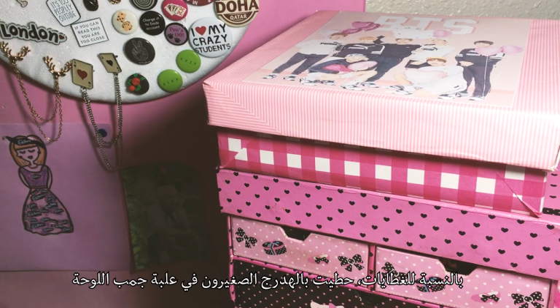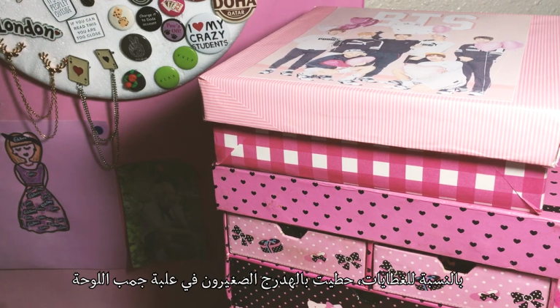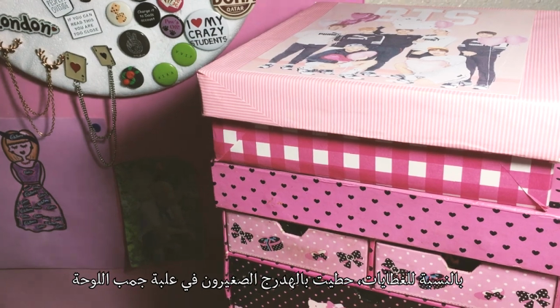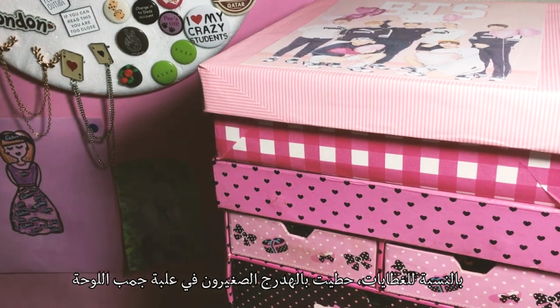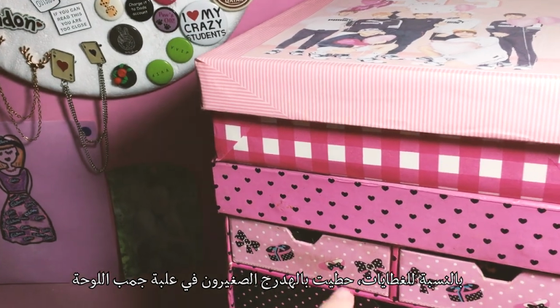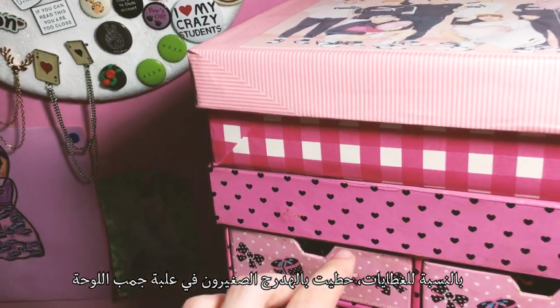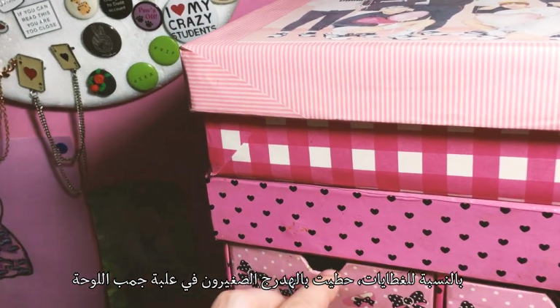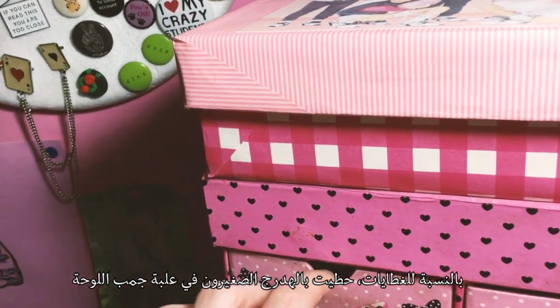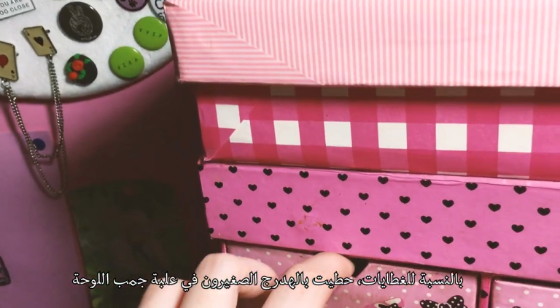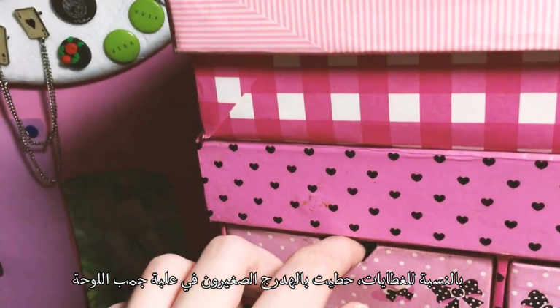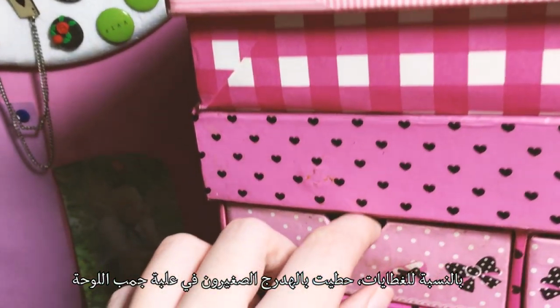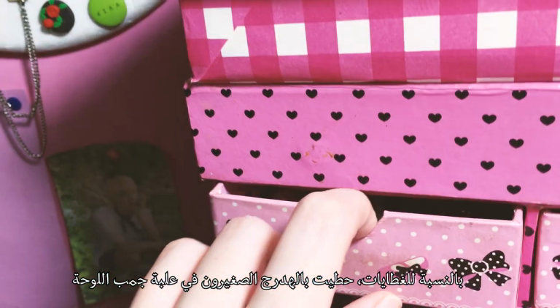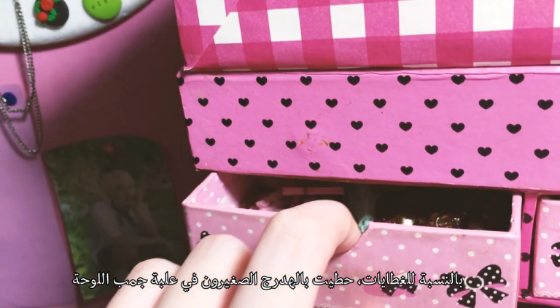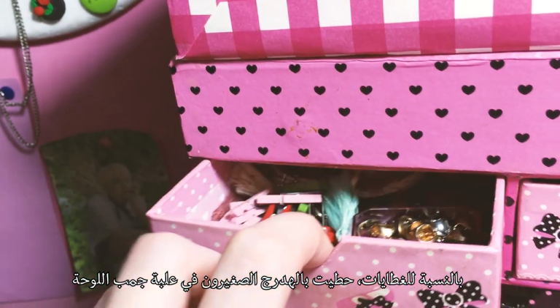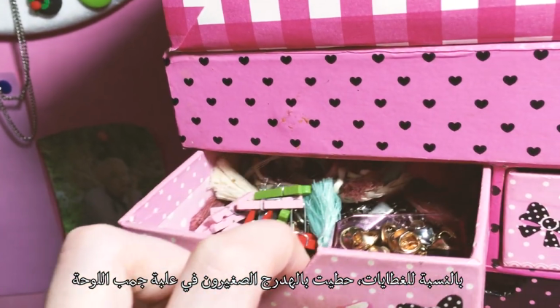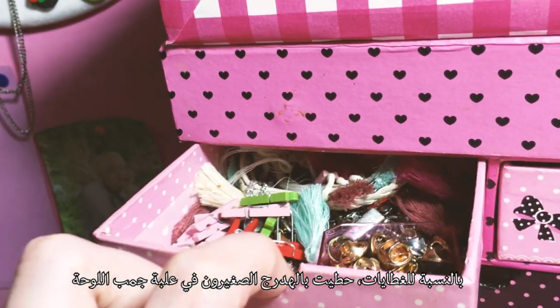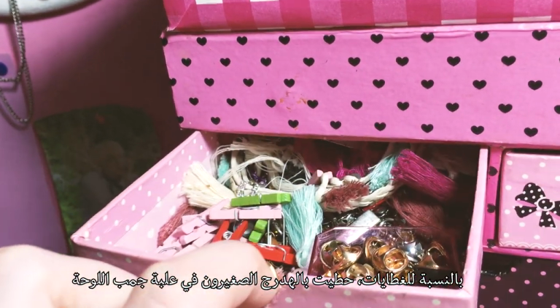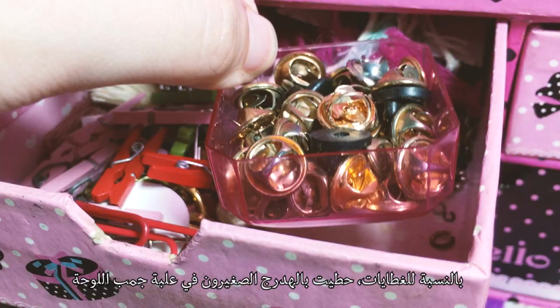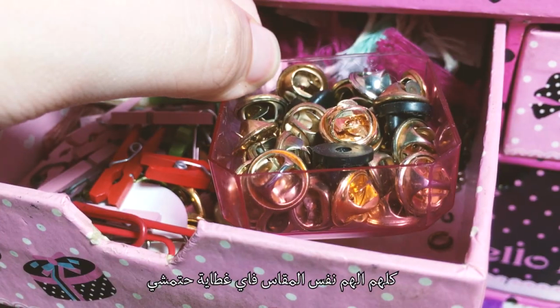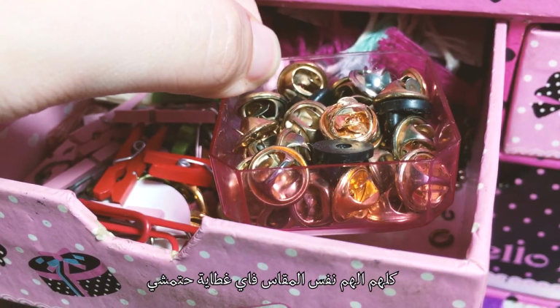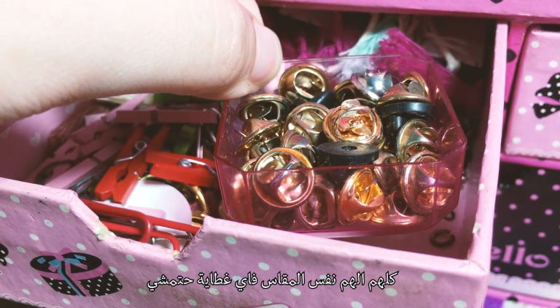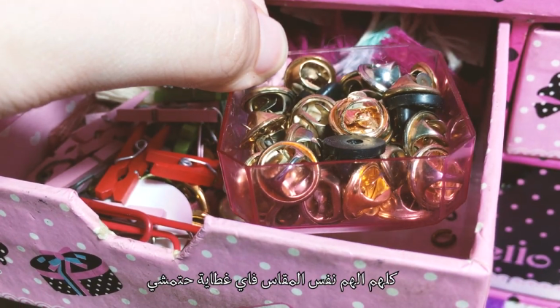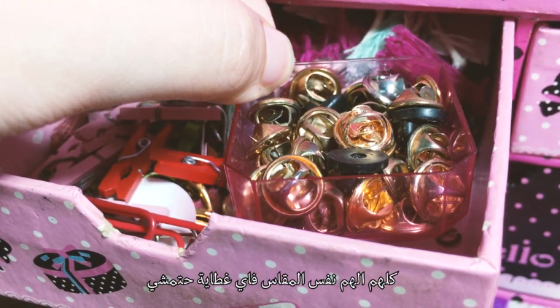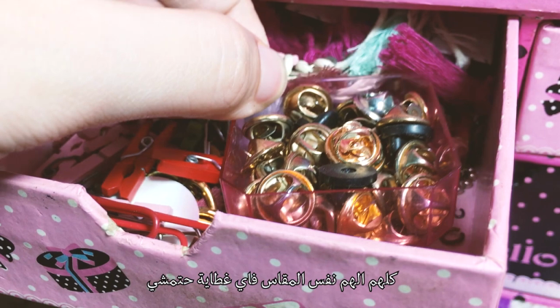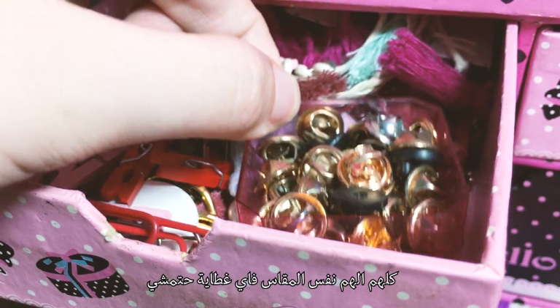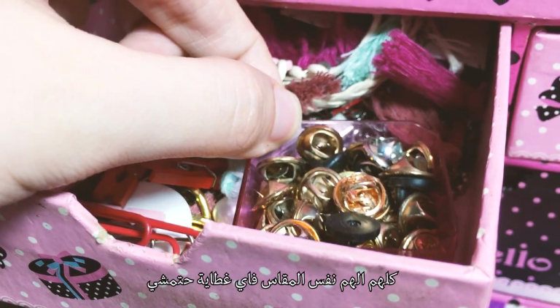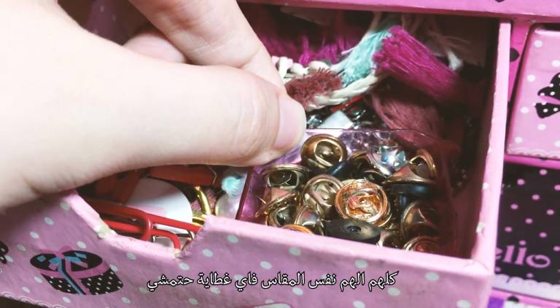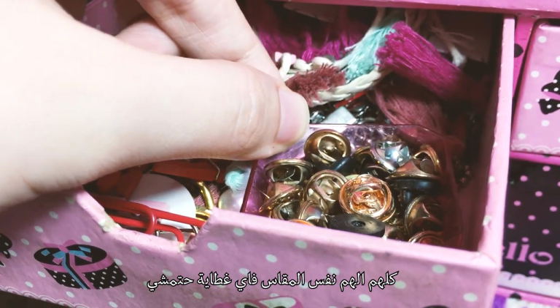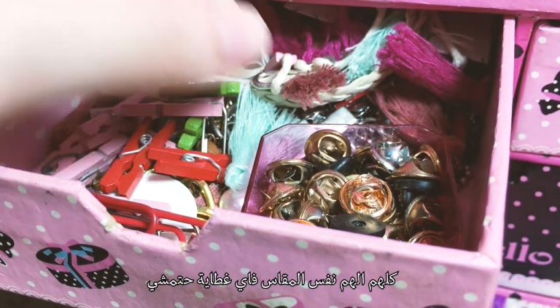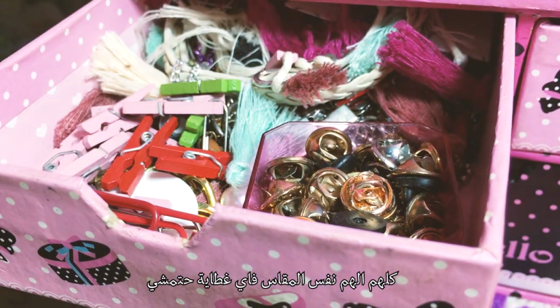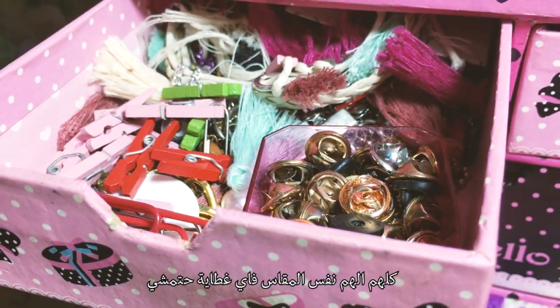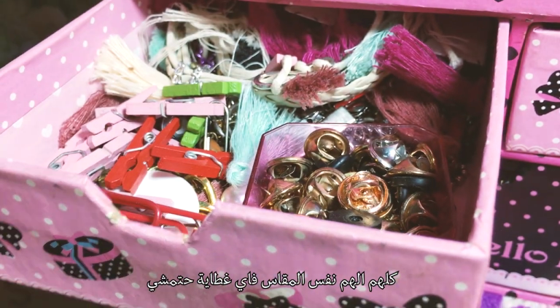Regarding the clutches, I keep them in this tiny drawer next to the board. They all have the same standard size, so any clutch will work just fine.